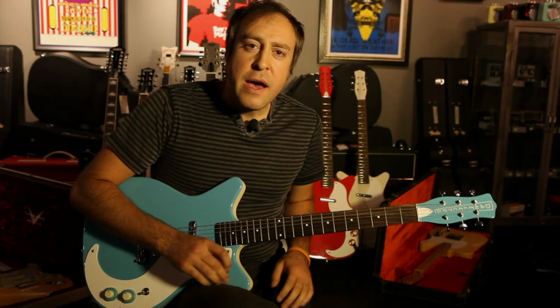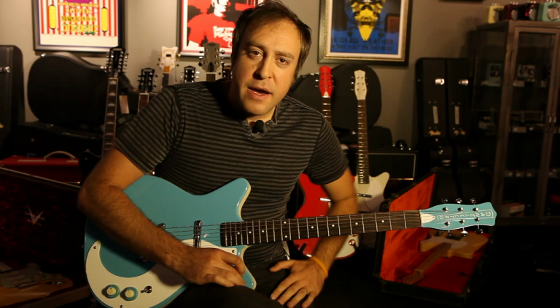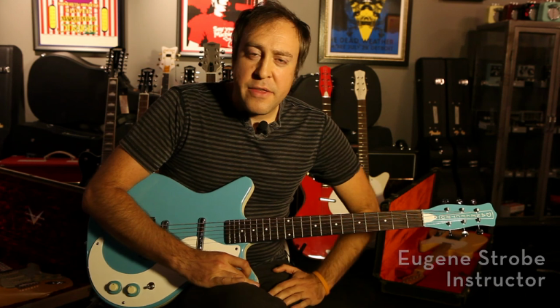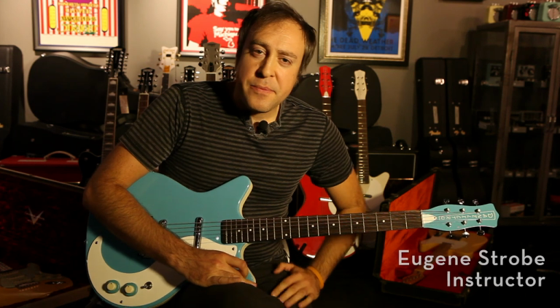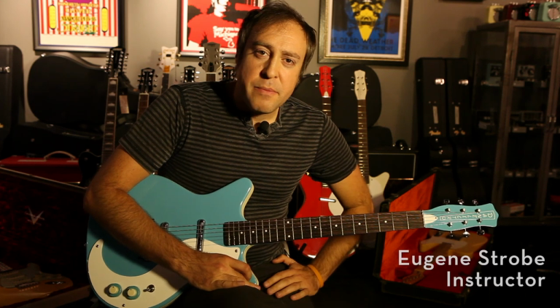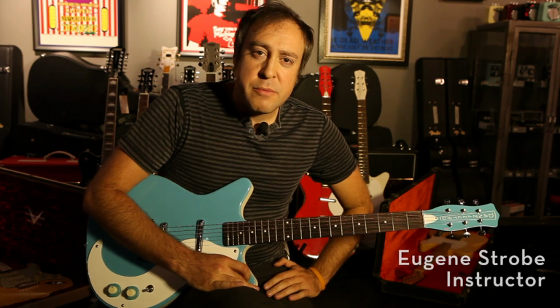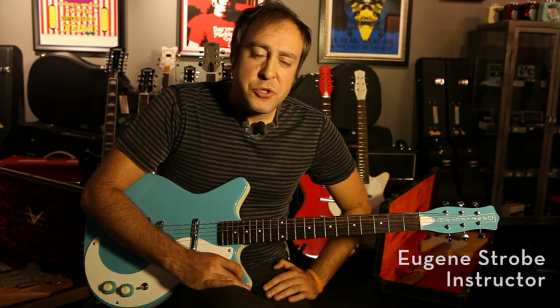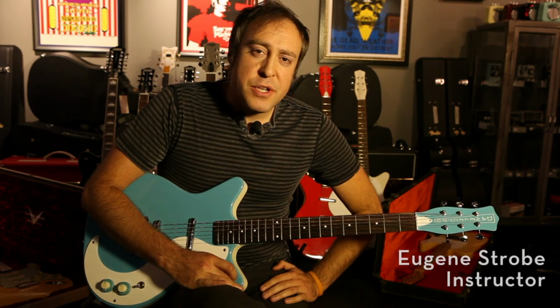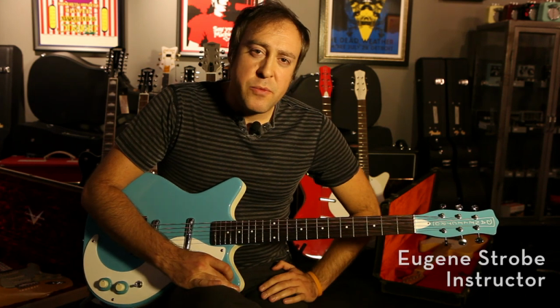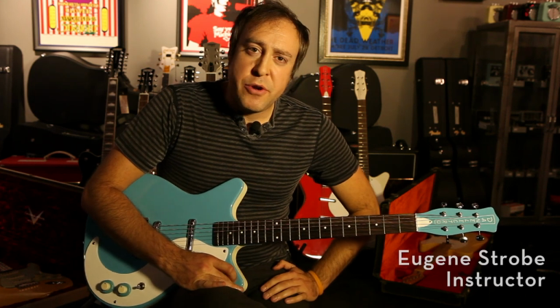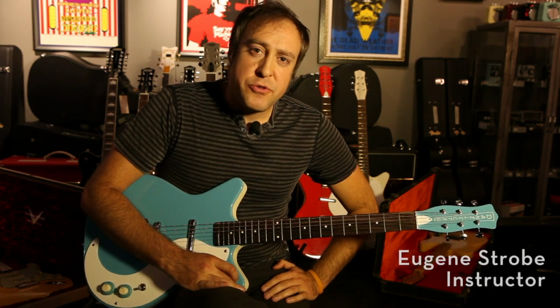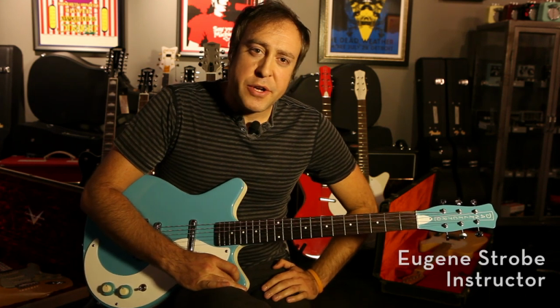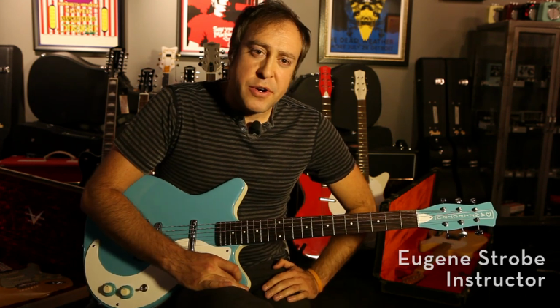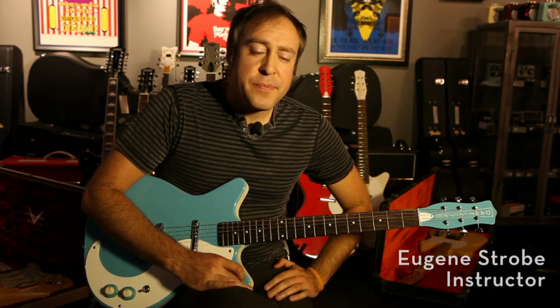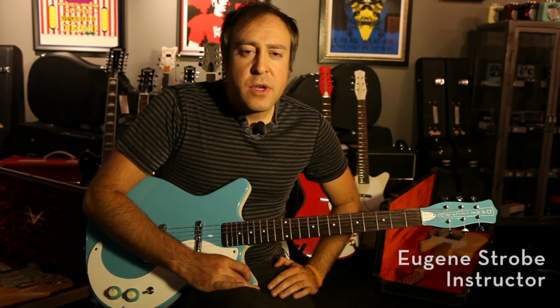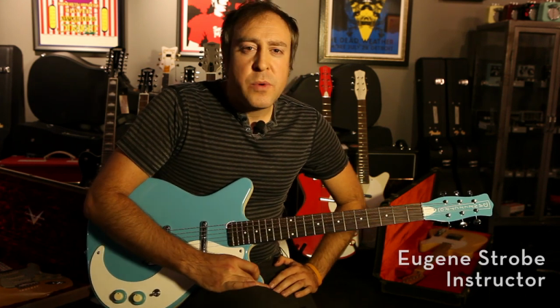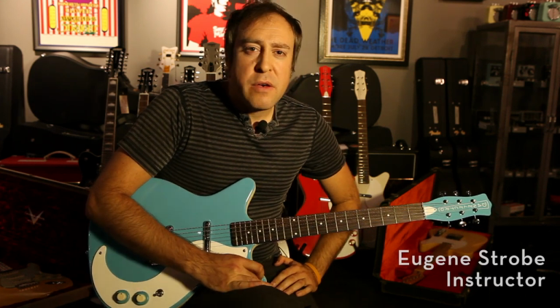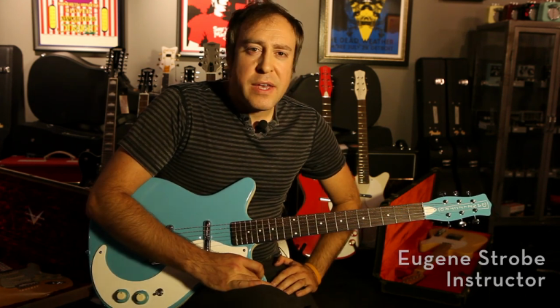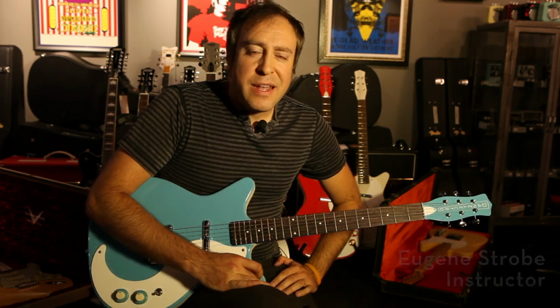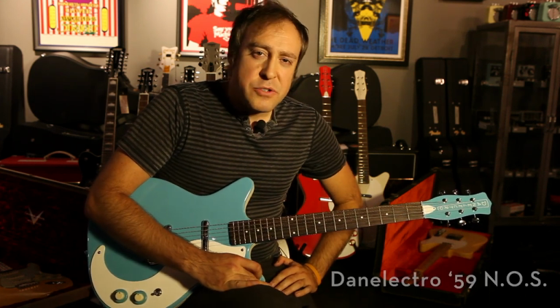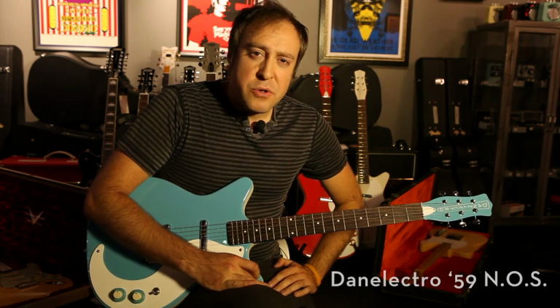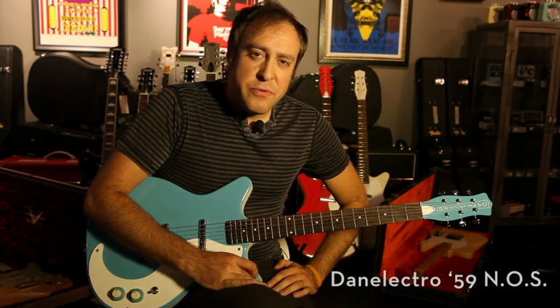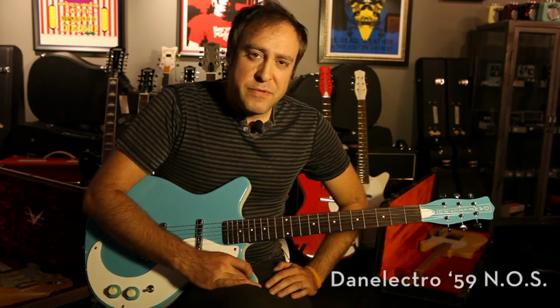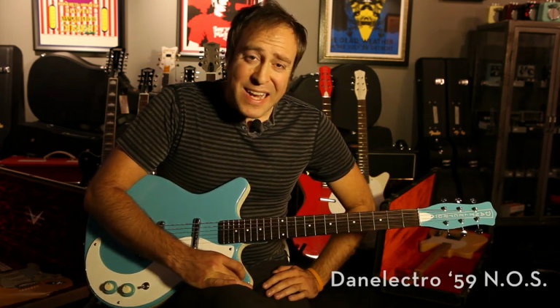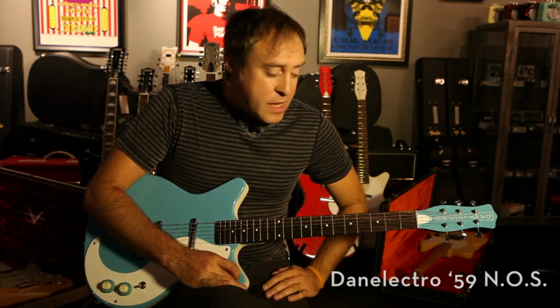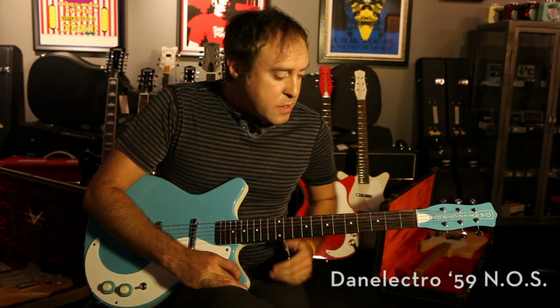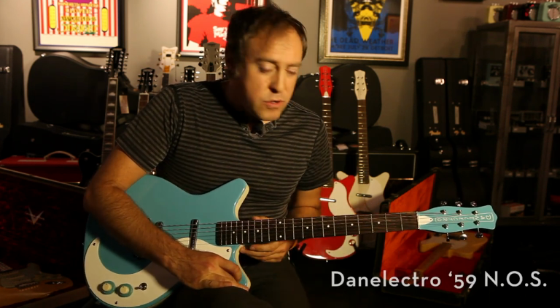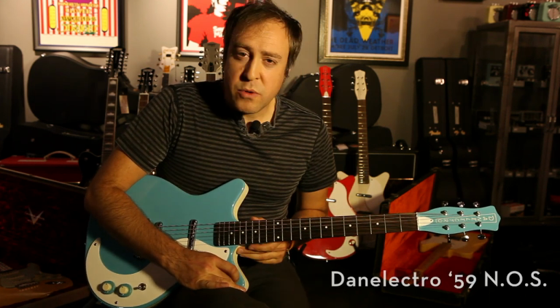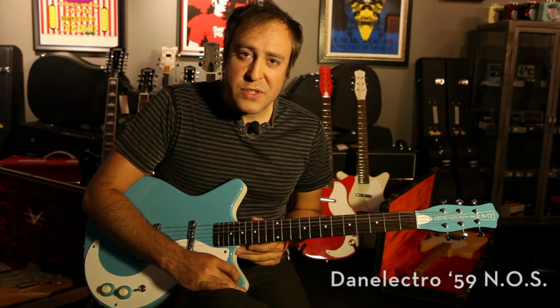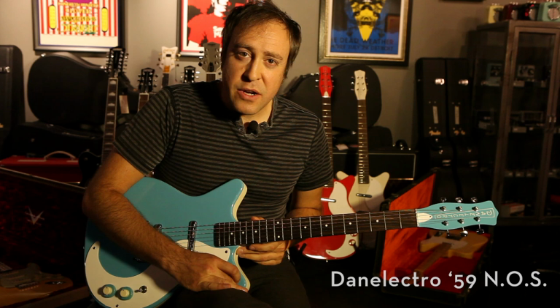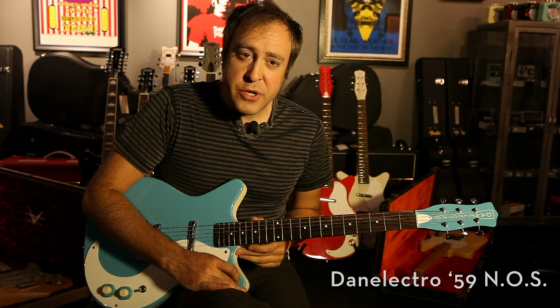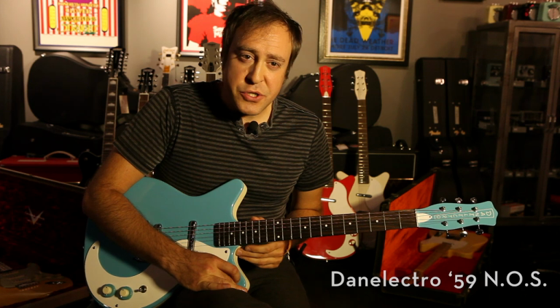Hi there, my name is Eugene and we're here at Detroit Guitar. We have a Dan Altro 59 new old stock reissue.